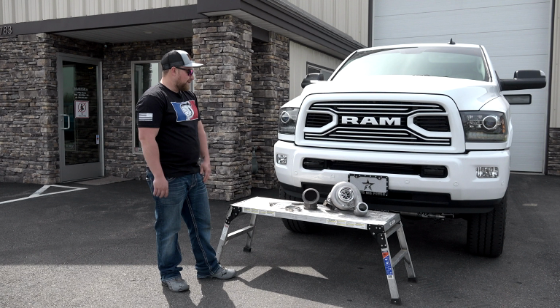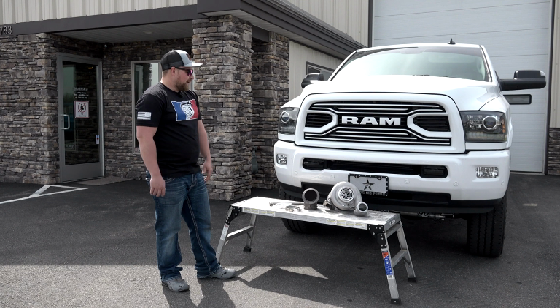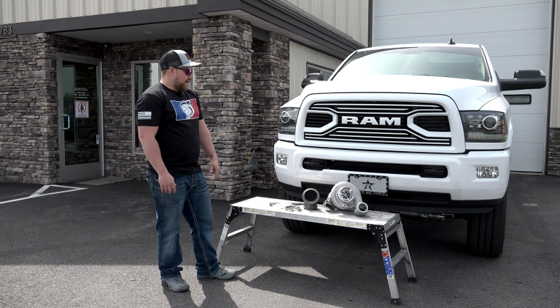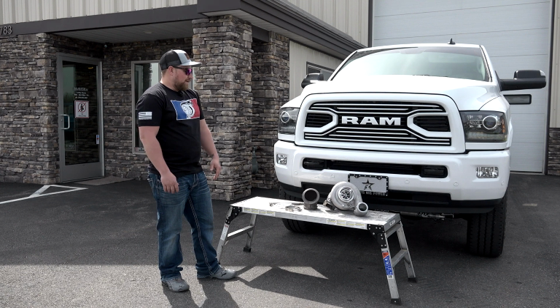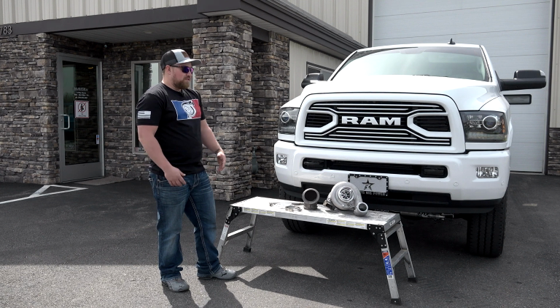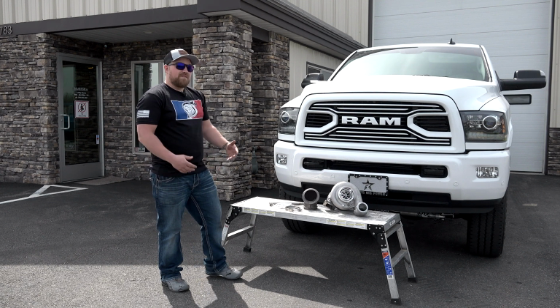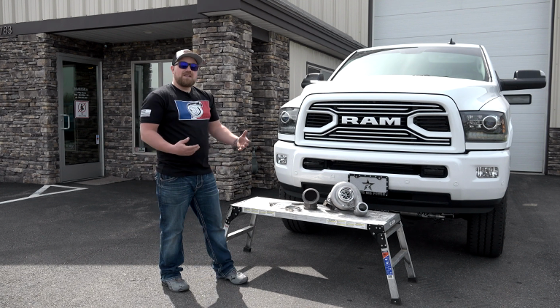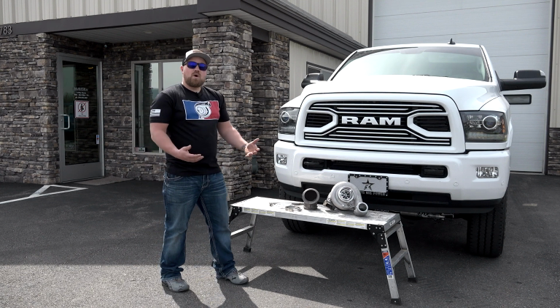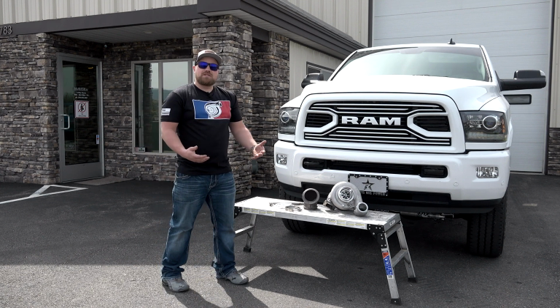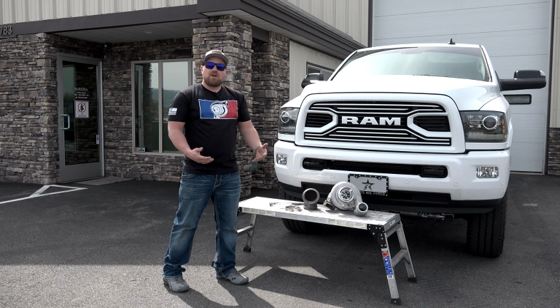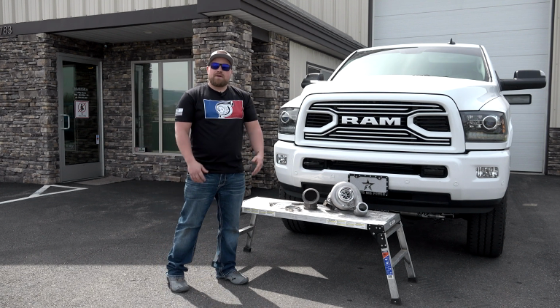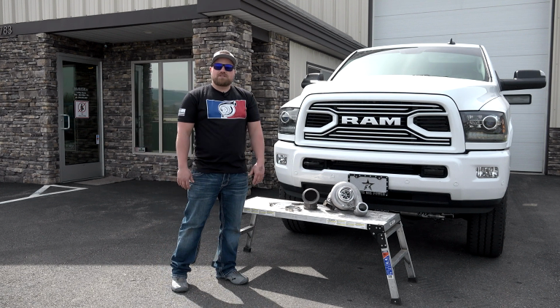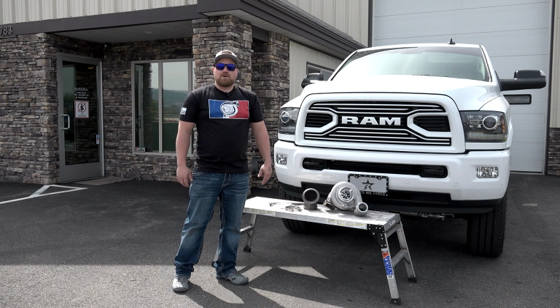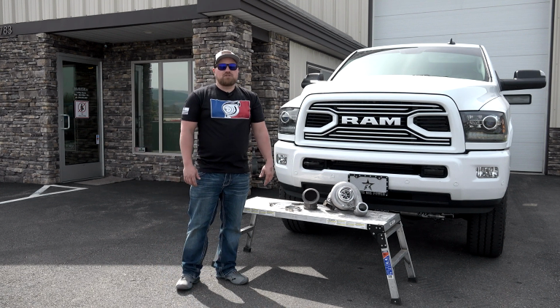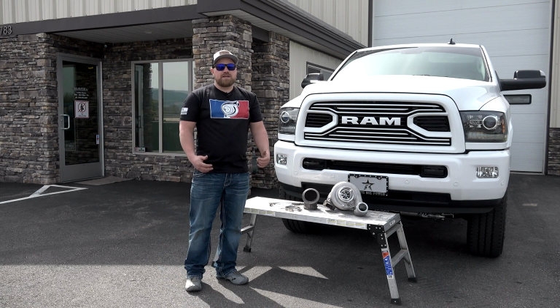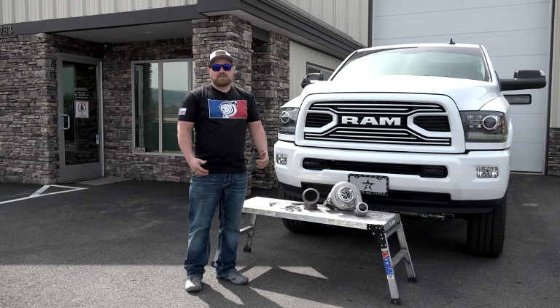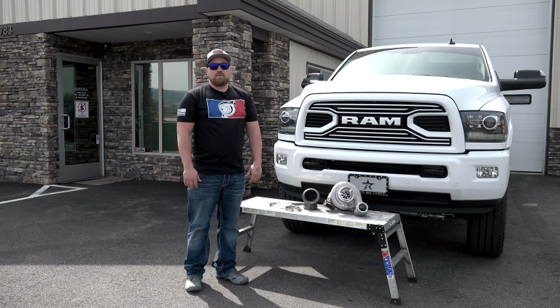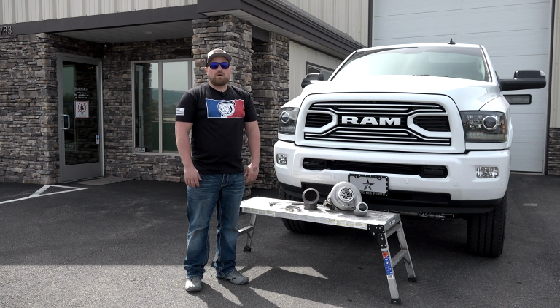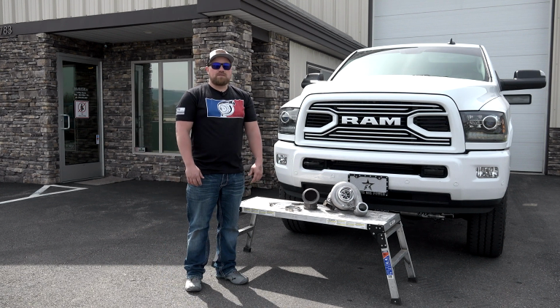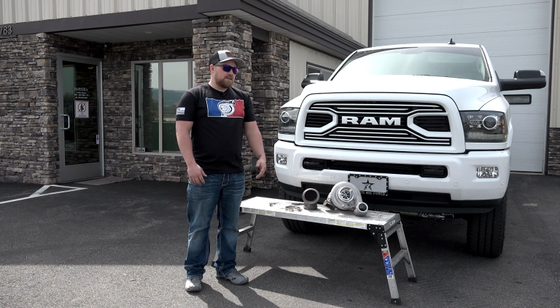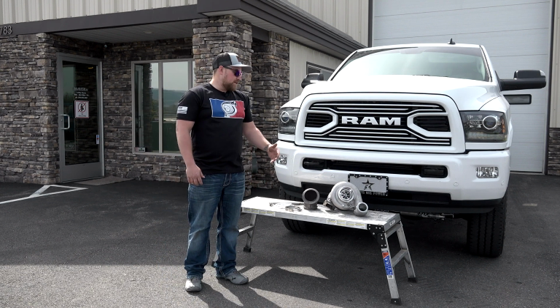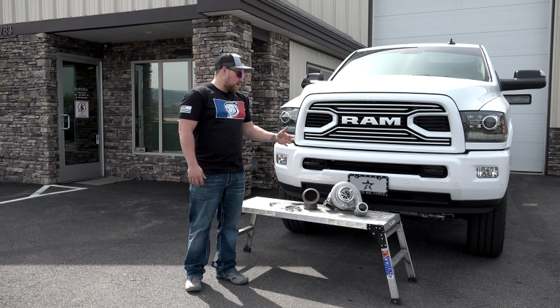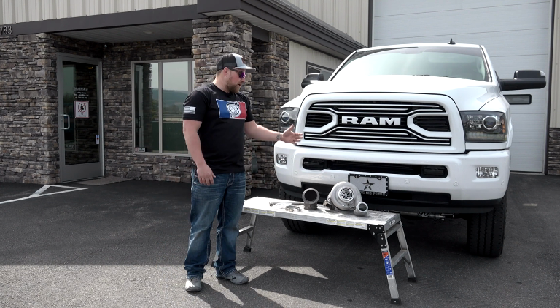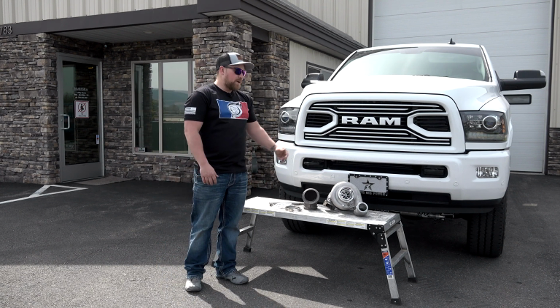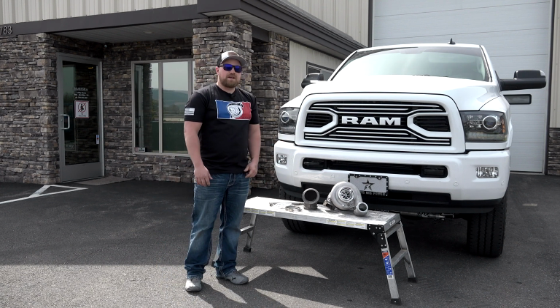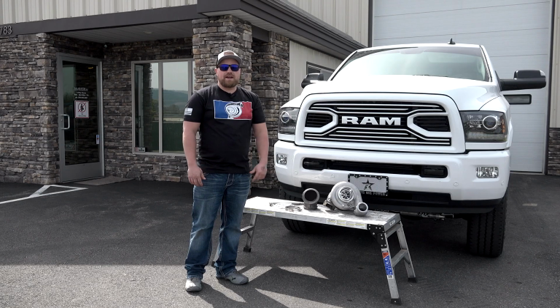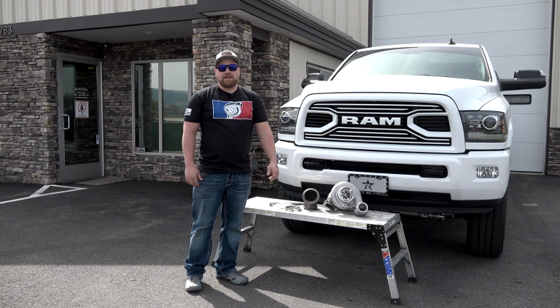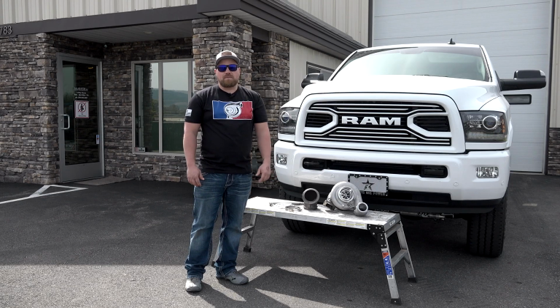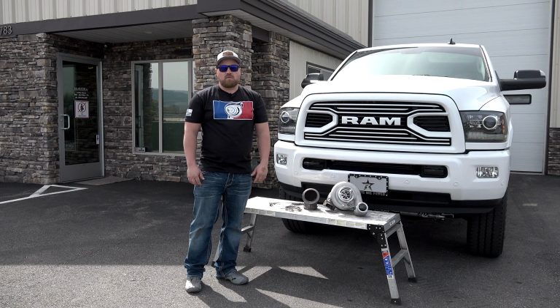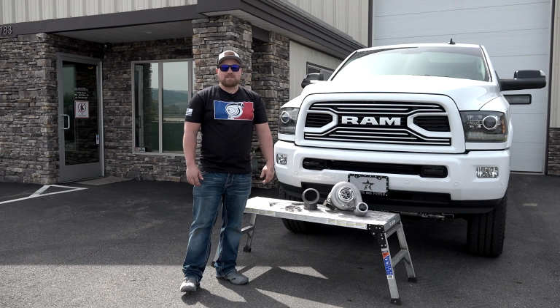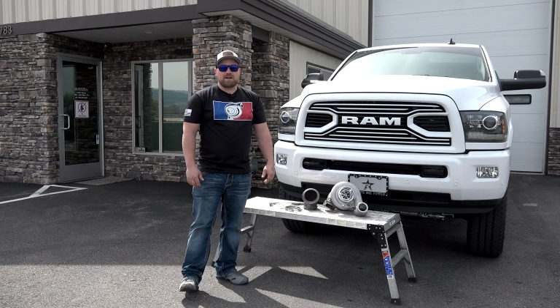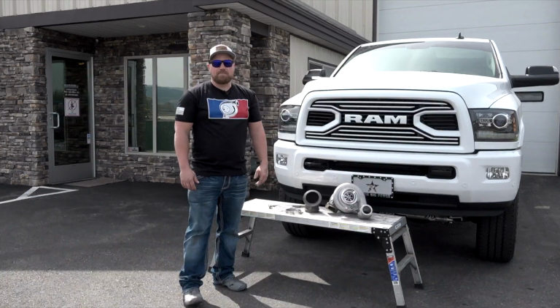If you have any questions at all about these turbos, just hit us up, or you can see these on our website at alligatorperformance.com.